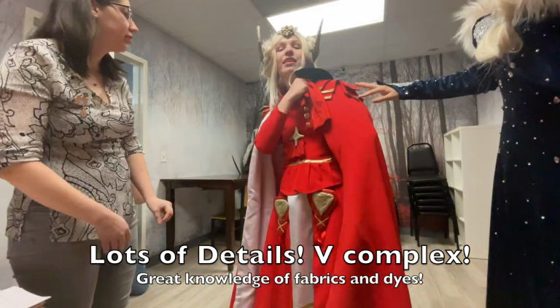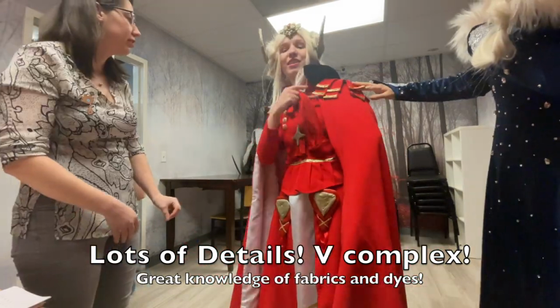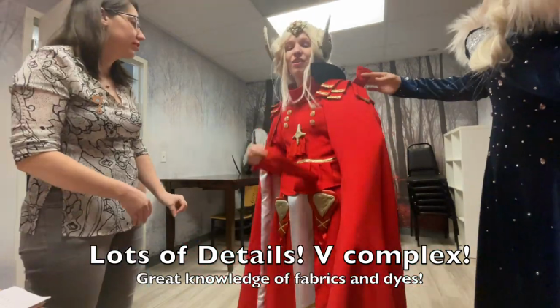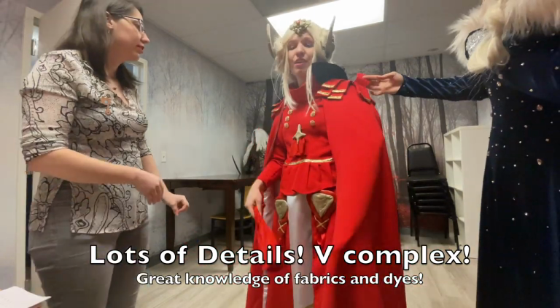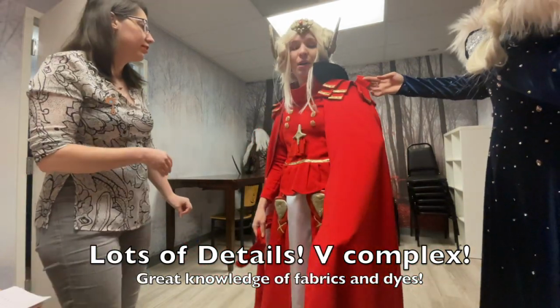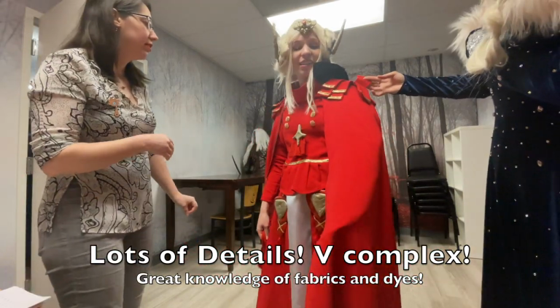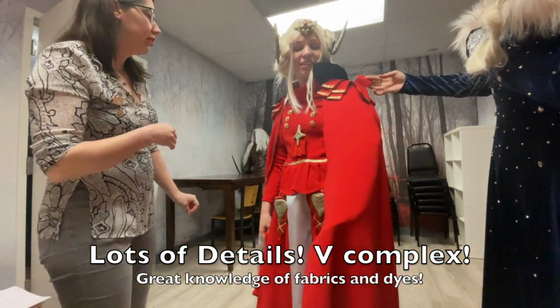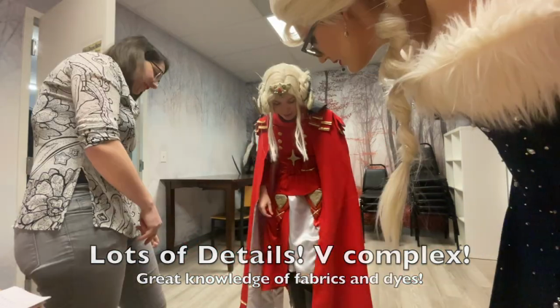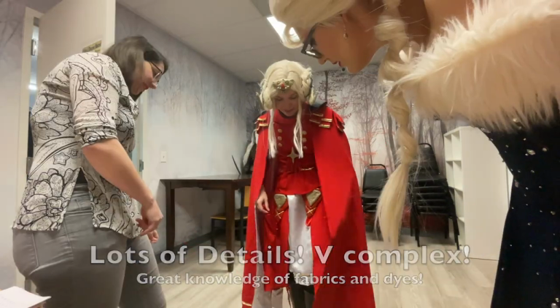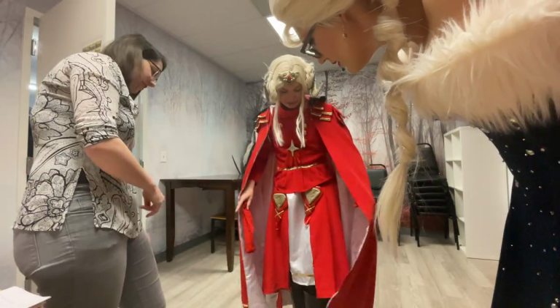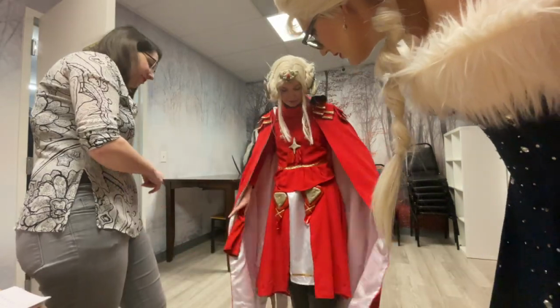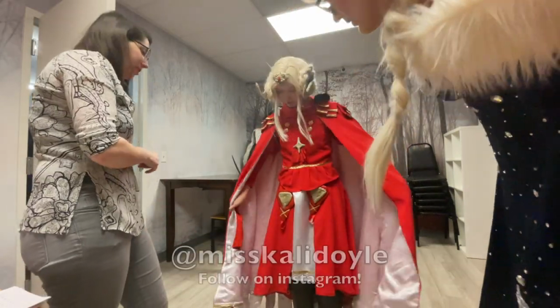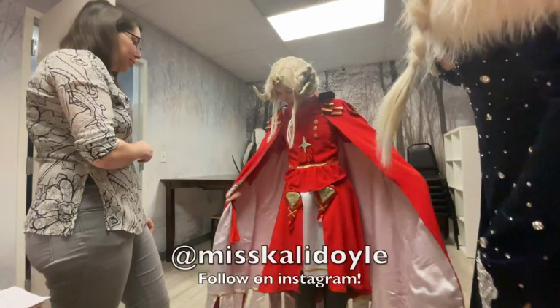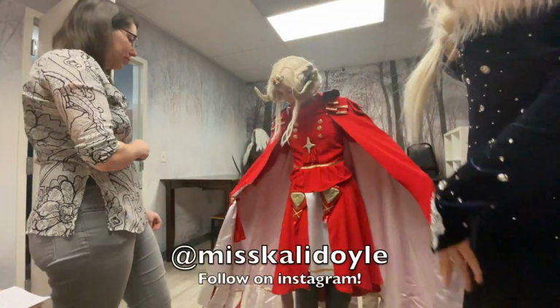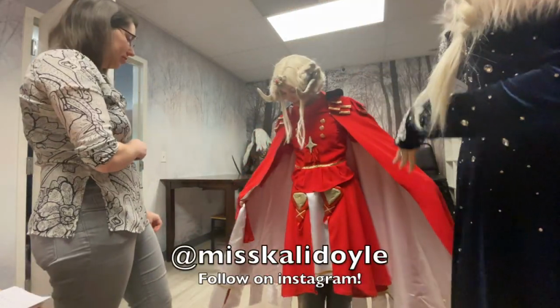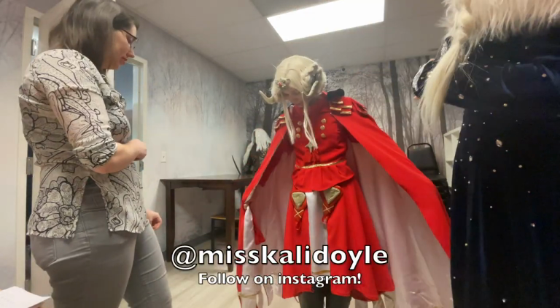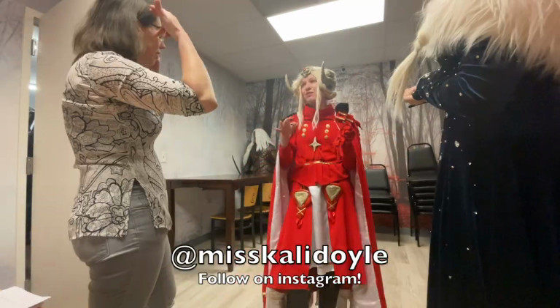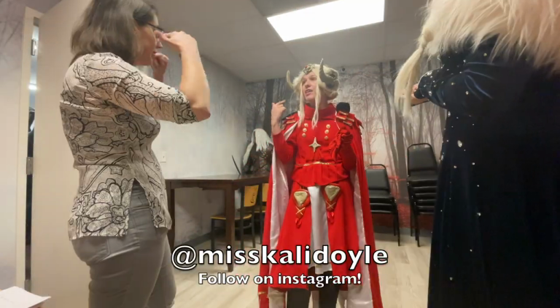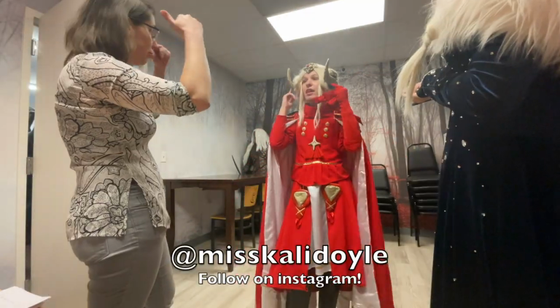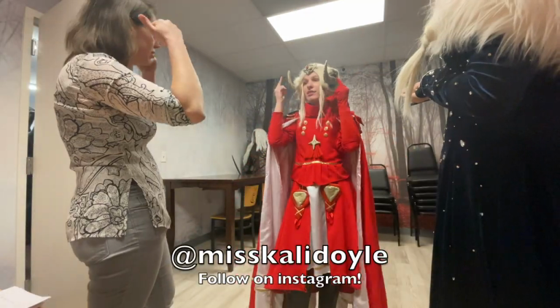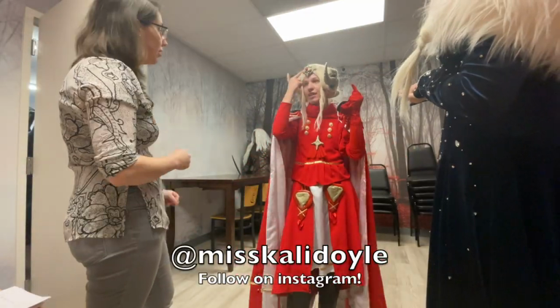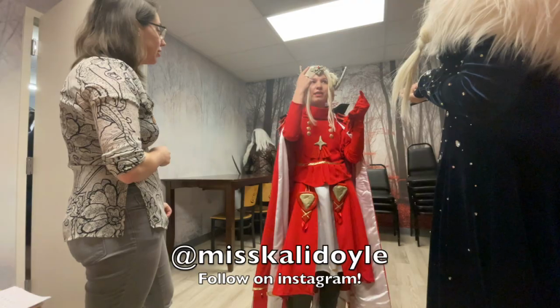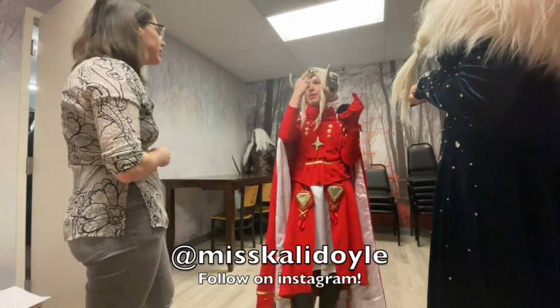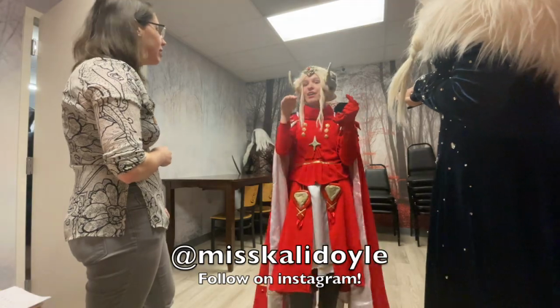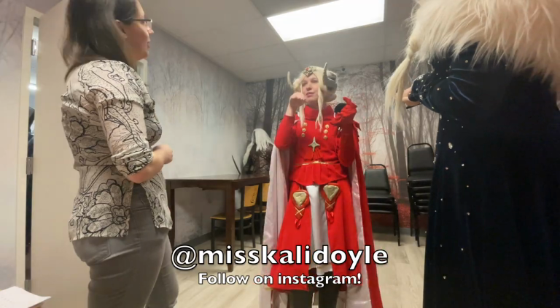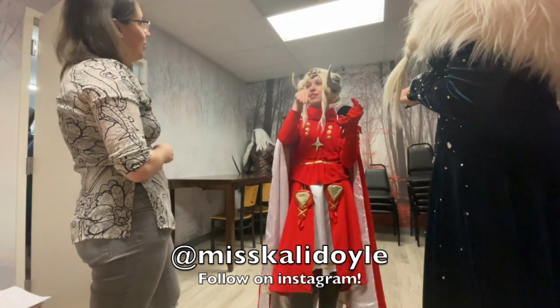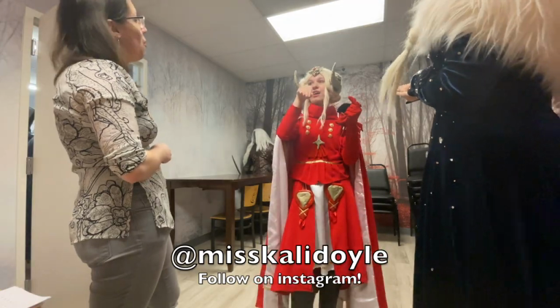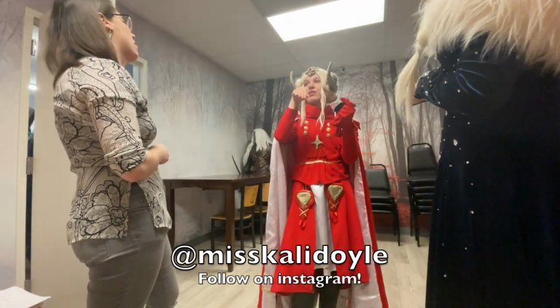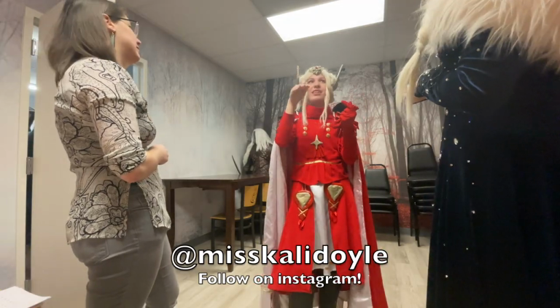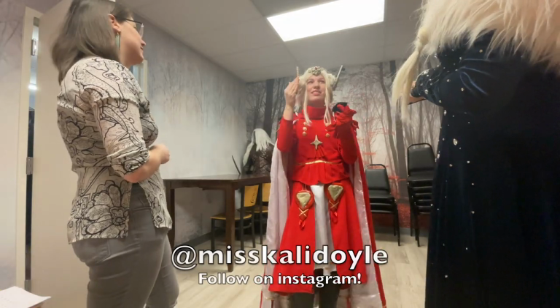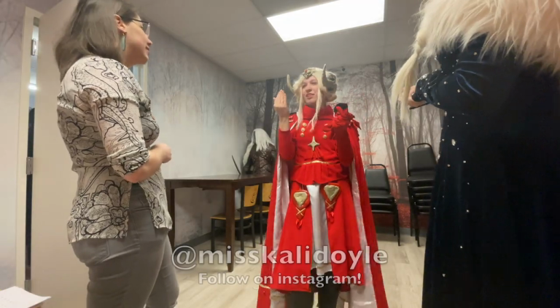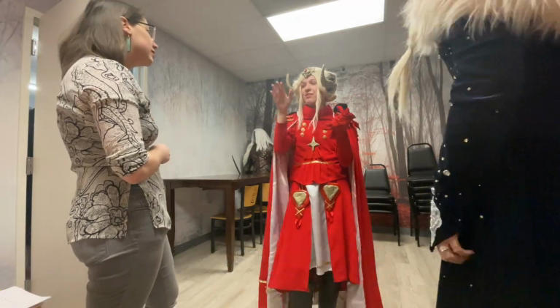I always ask before taking a photo or recording a video of the cosplayer because — say it with me — cosplay is not consent.